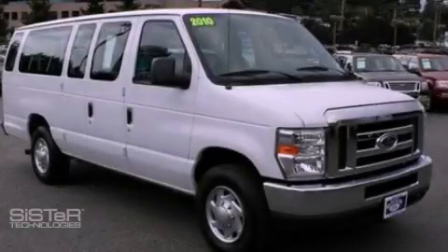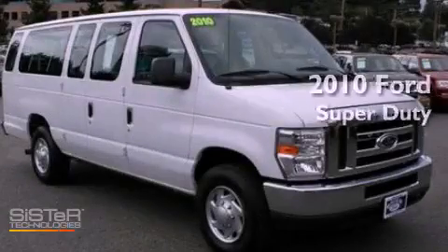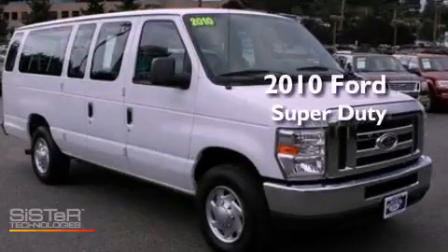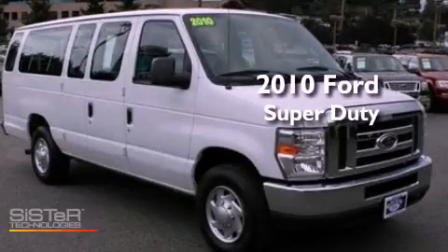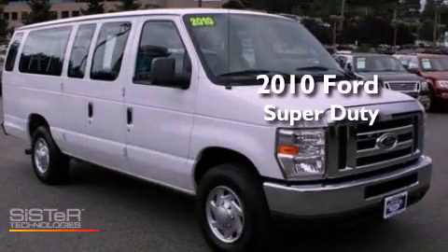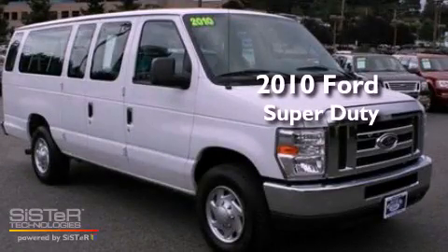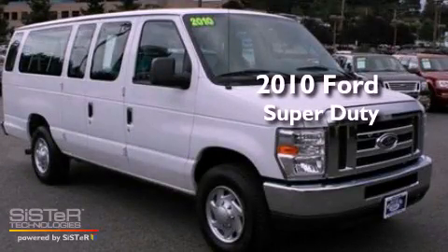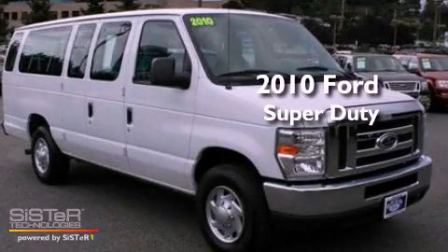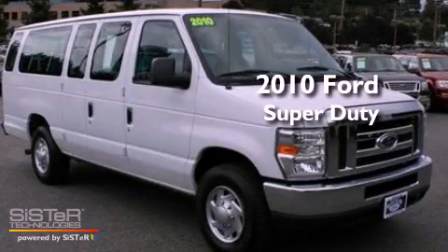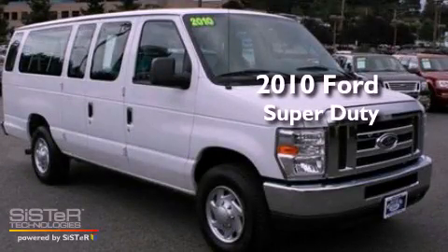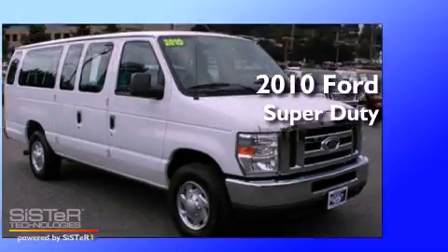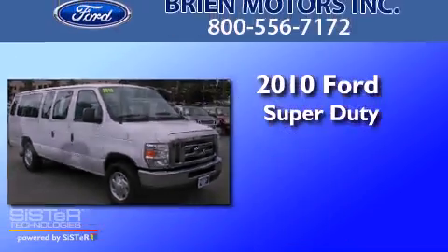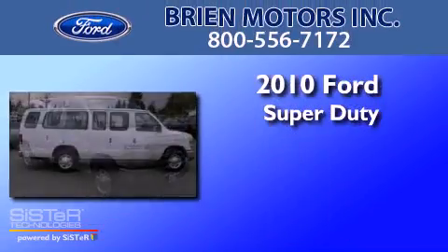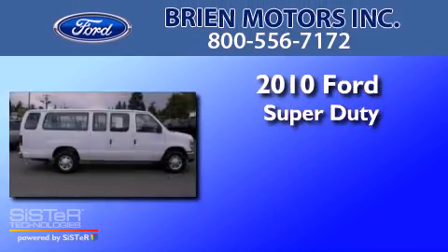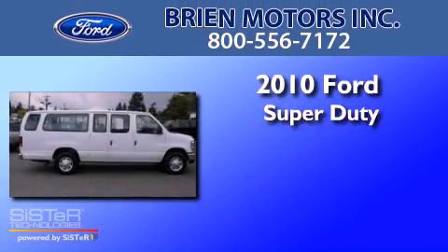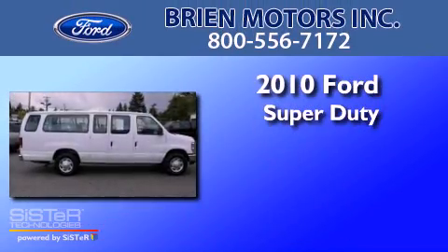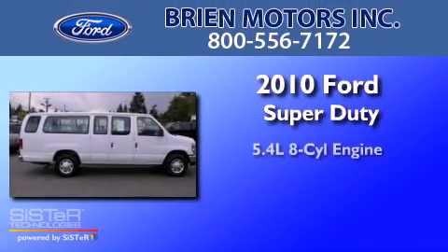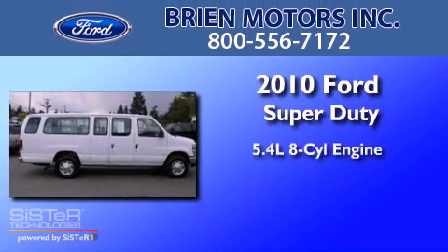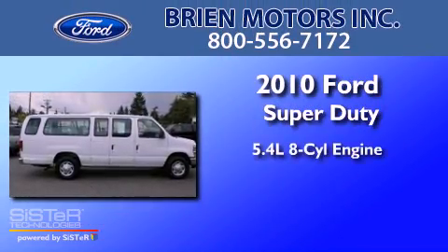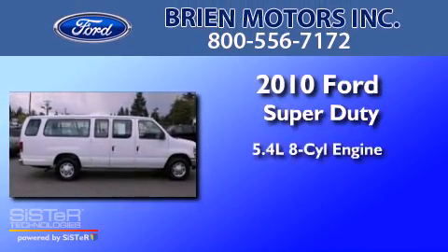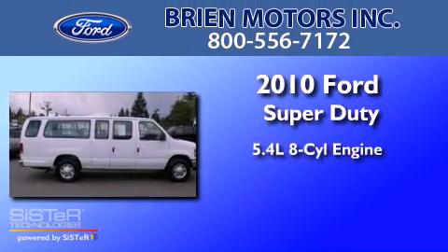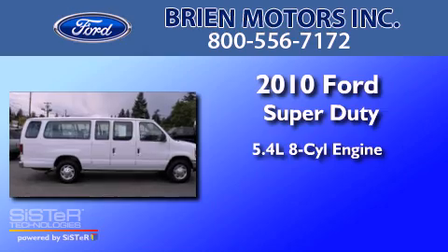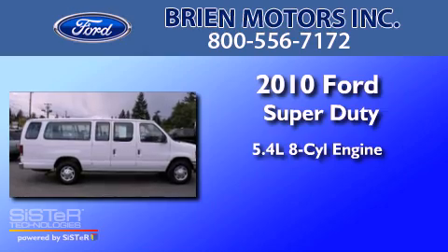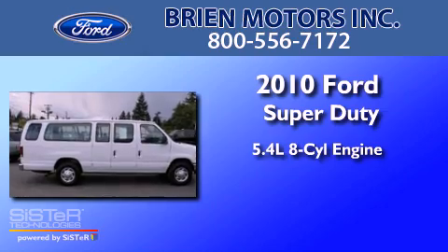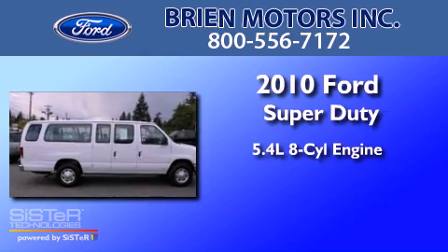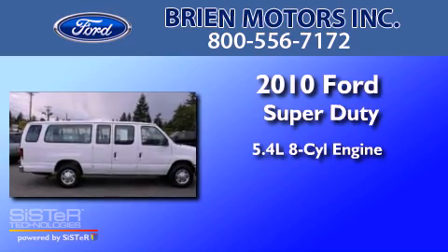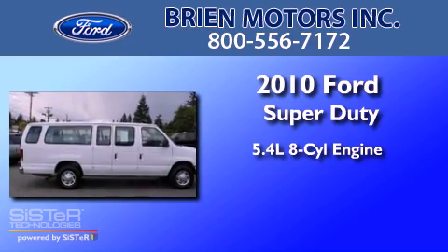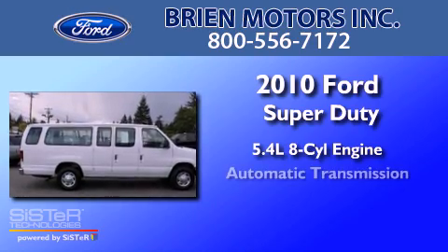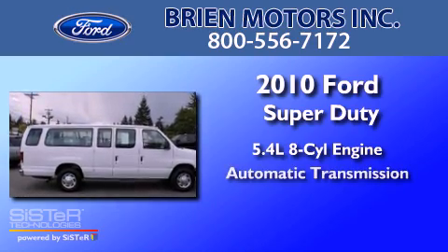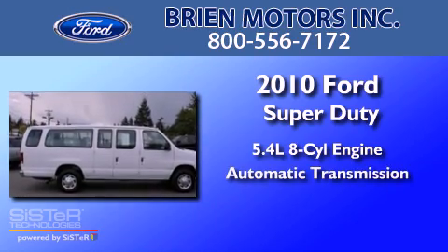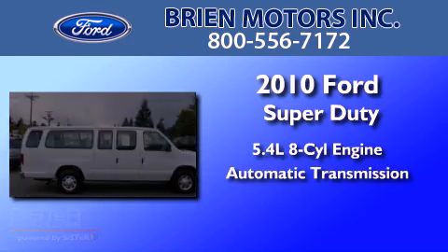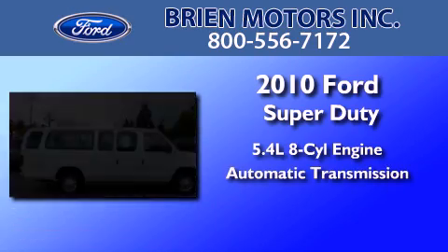This is a 2010 Ford Super Duty. It has a 5.4-liter 8-cylinder engine and an automatic transmission.